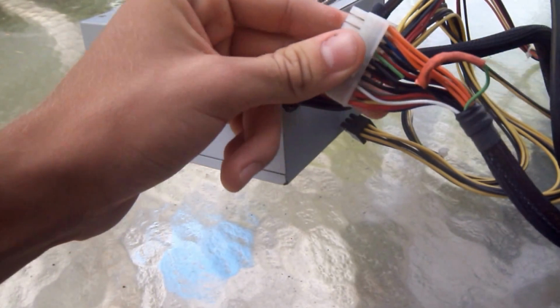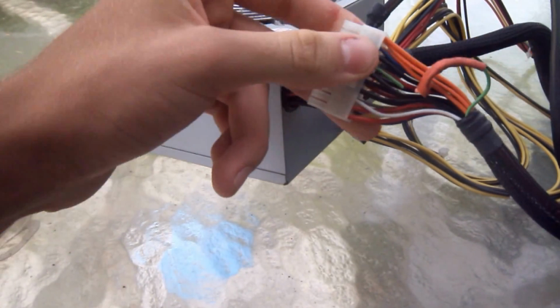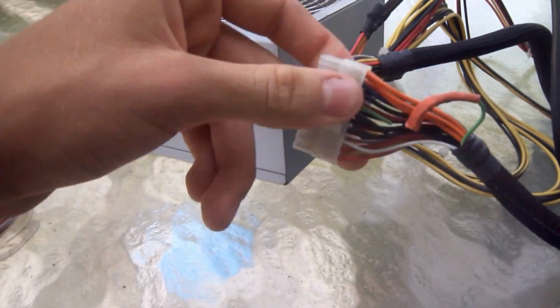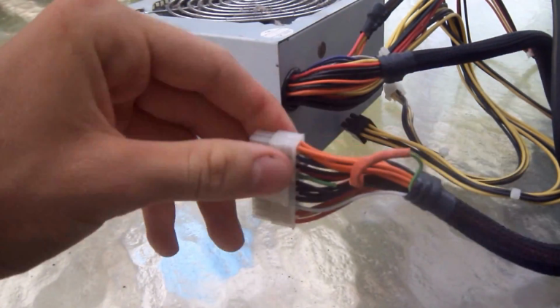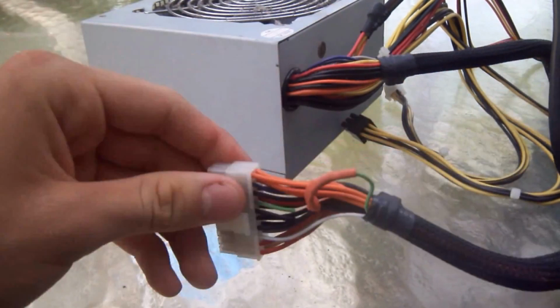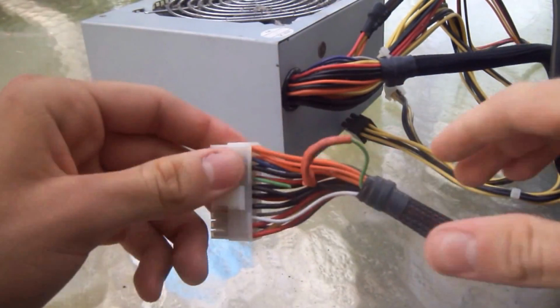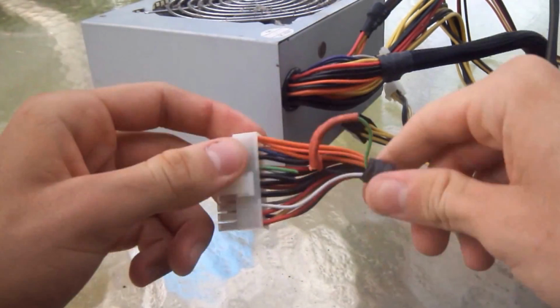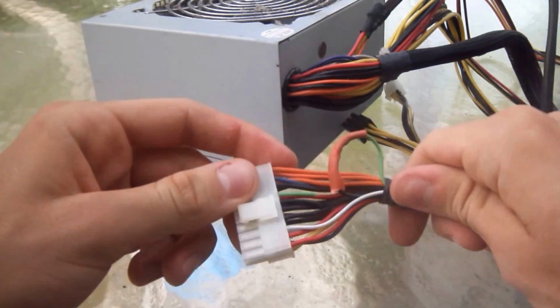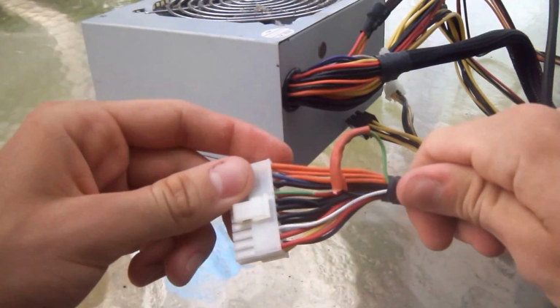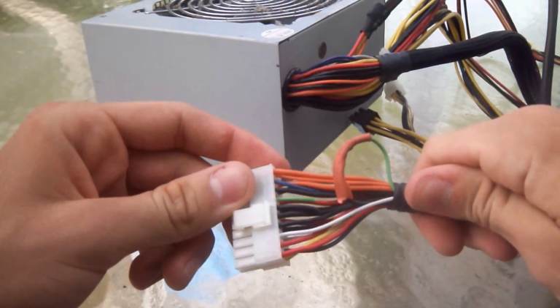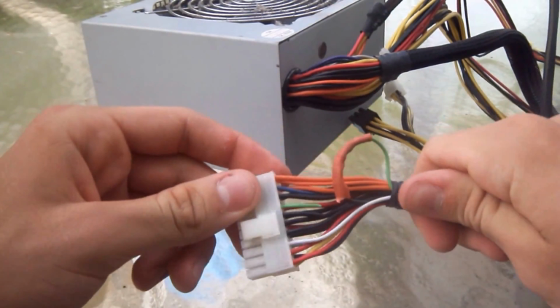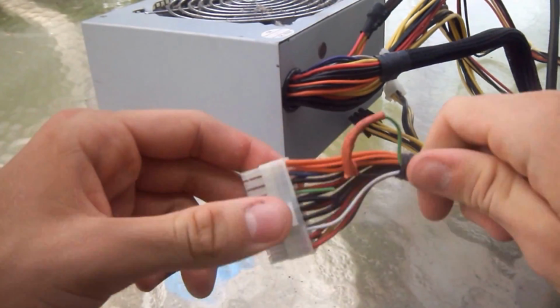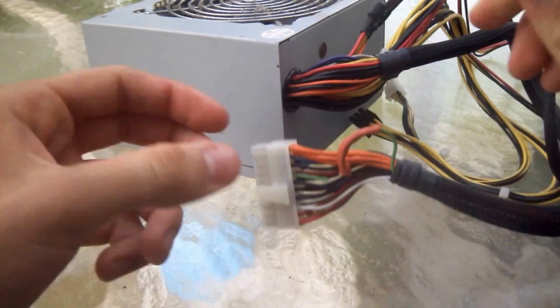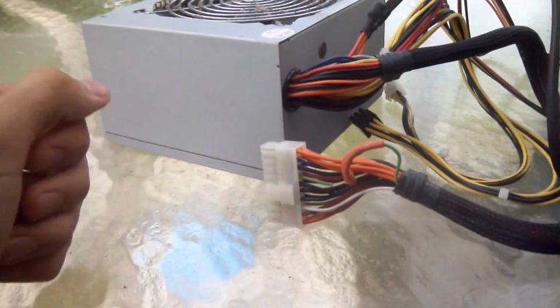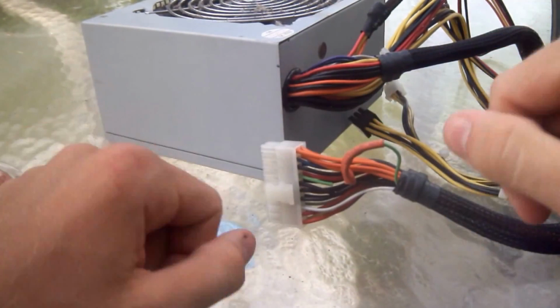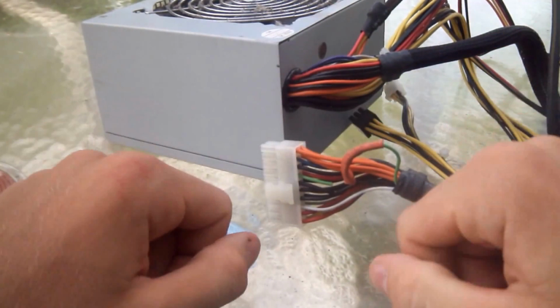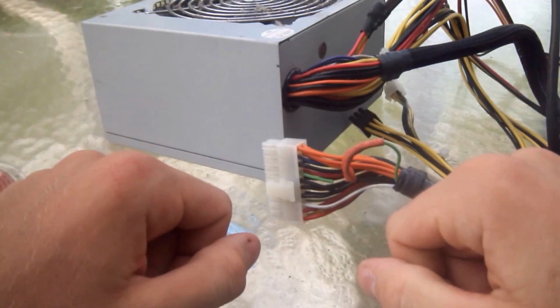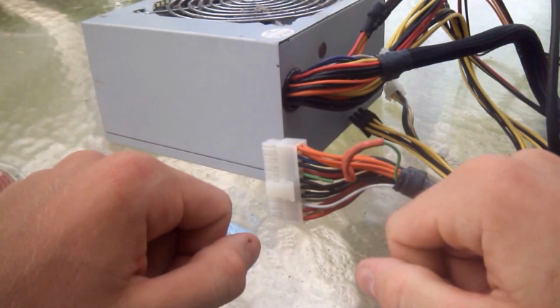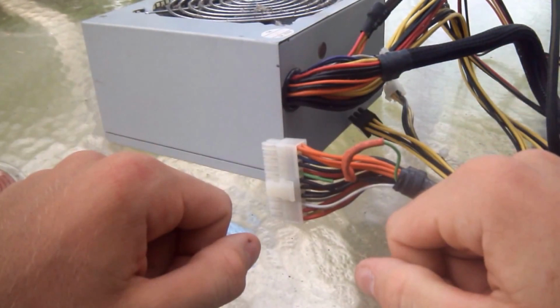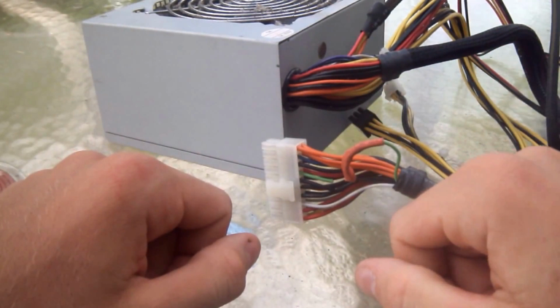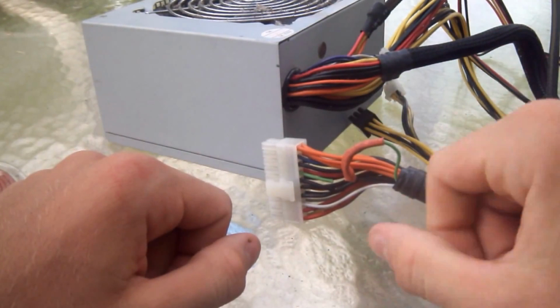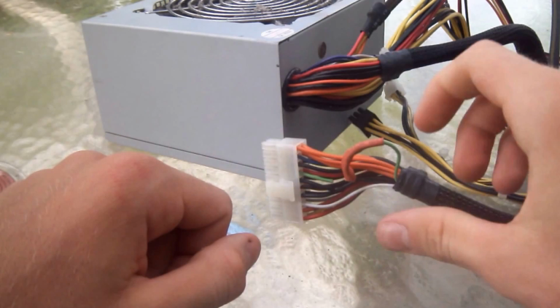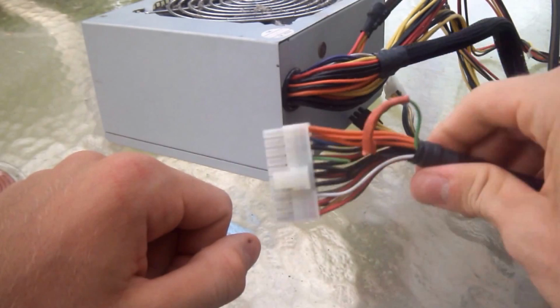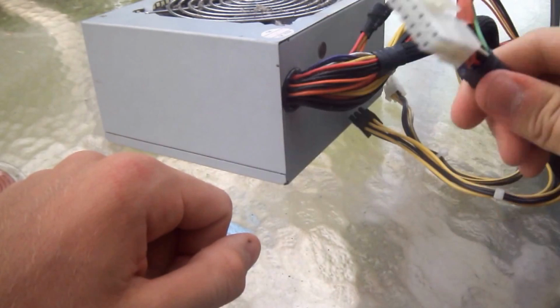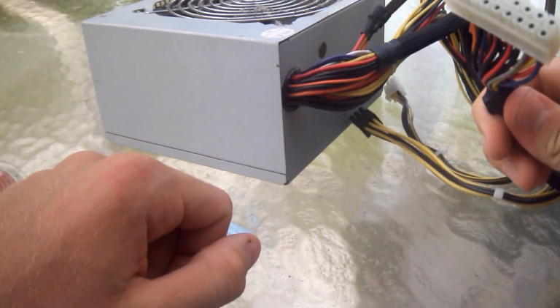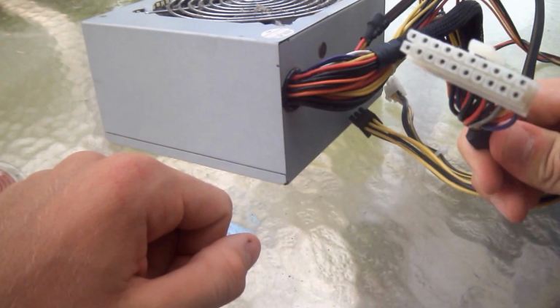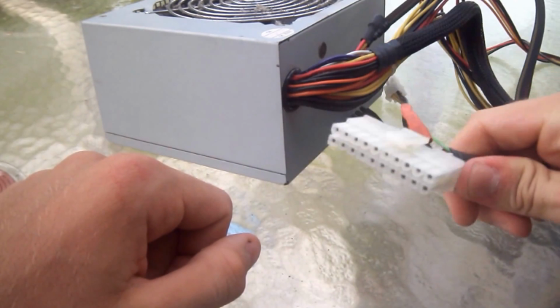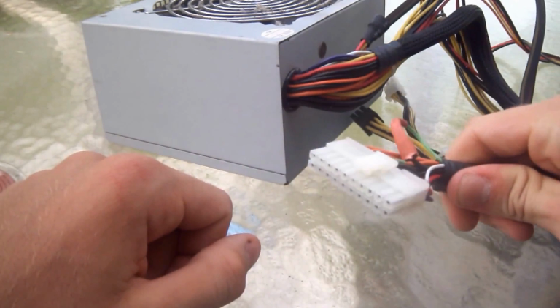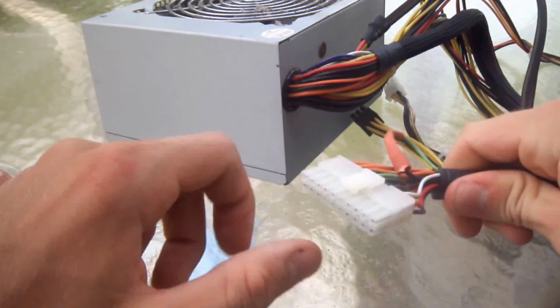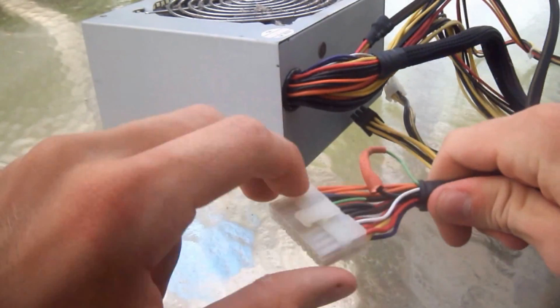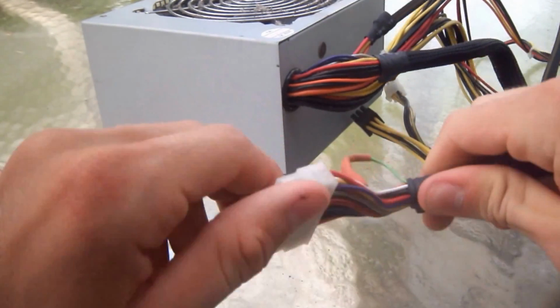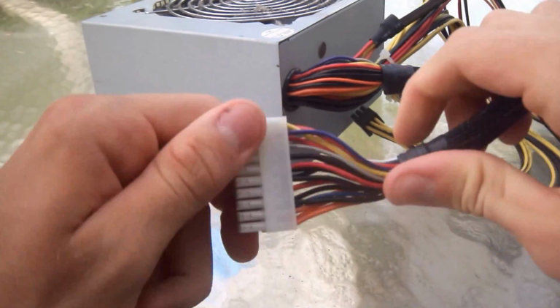Alright, I got these connected. Now whenever I plug in this PSU, it will turn everything on.